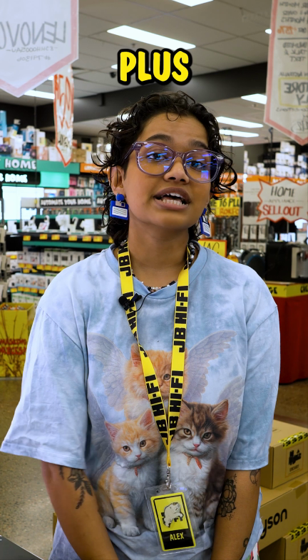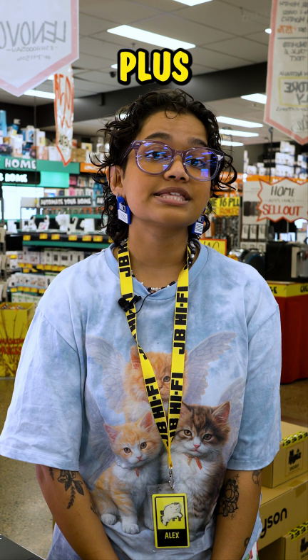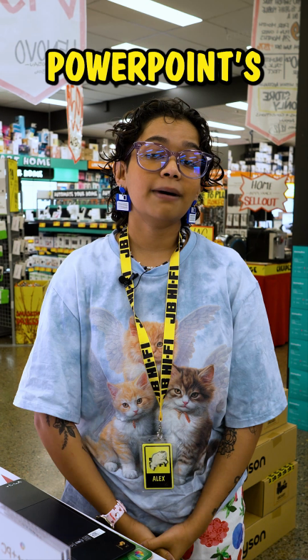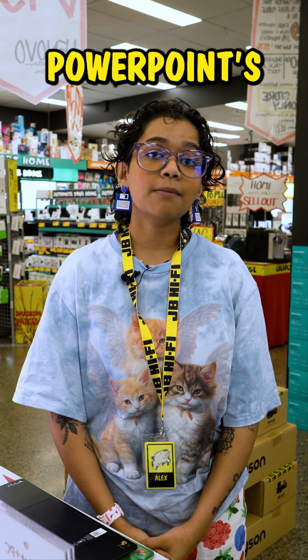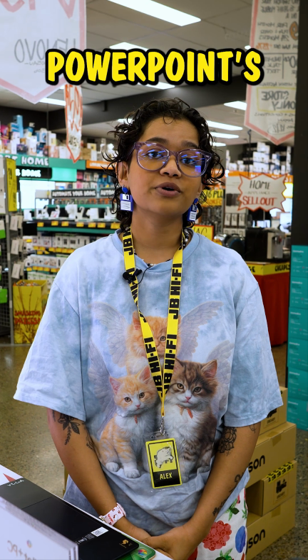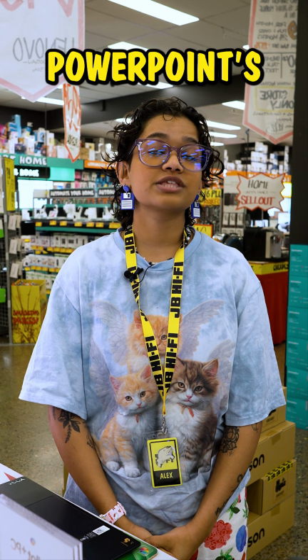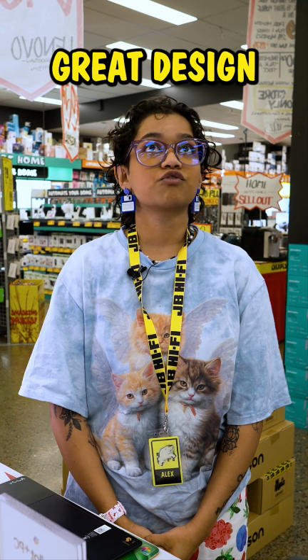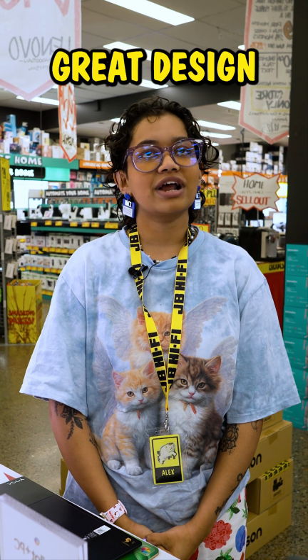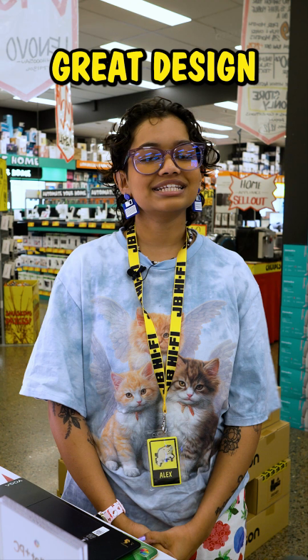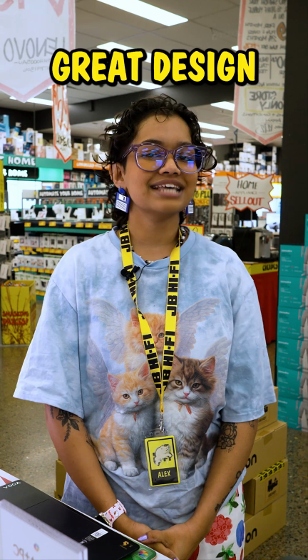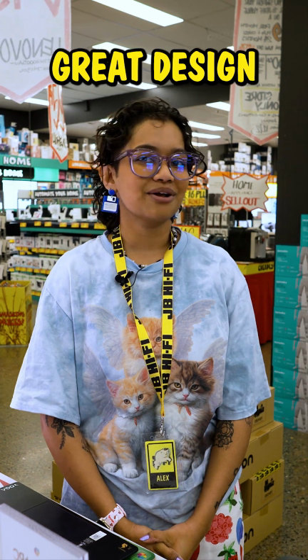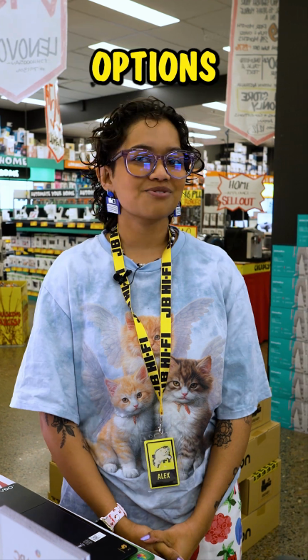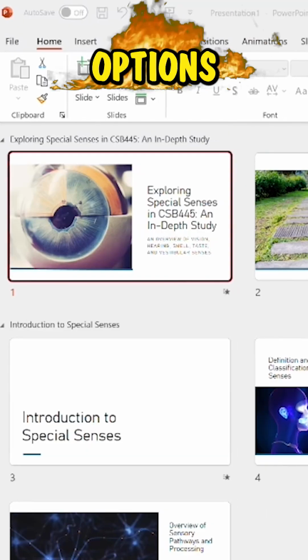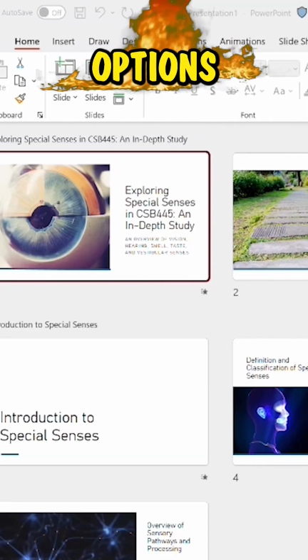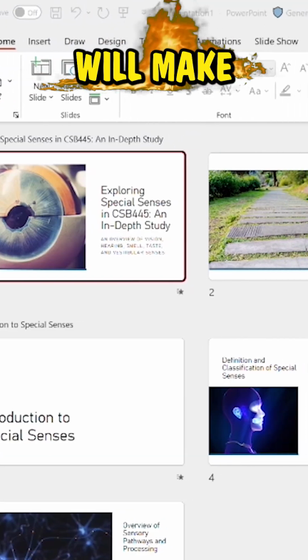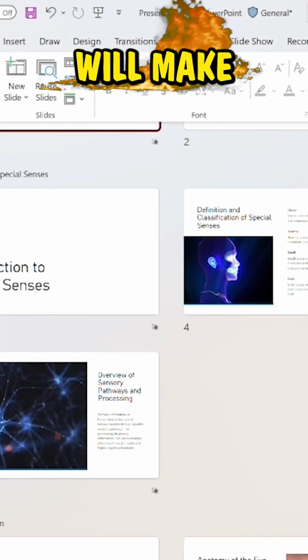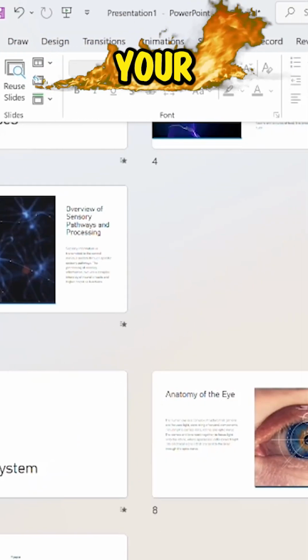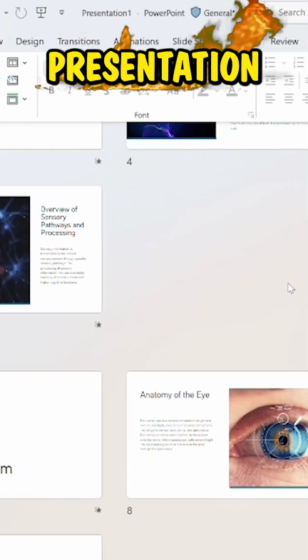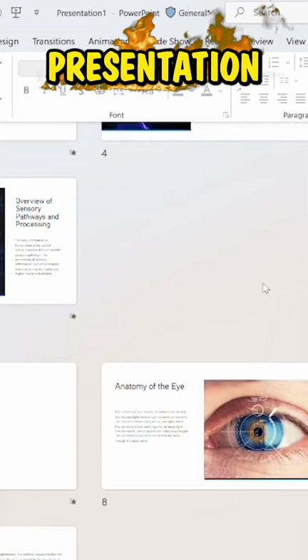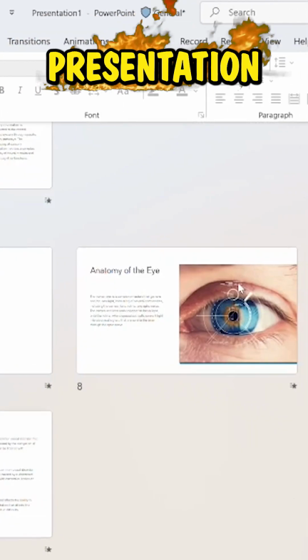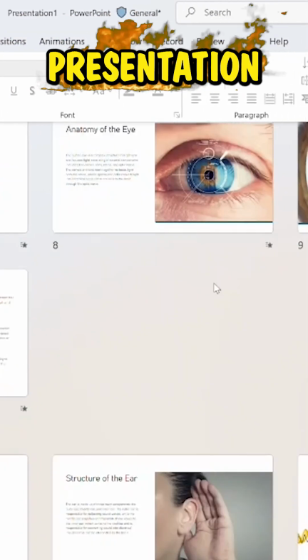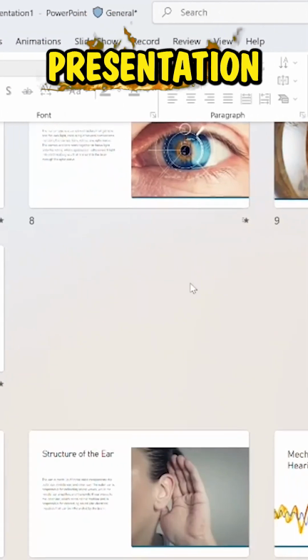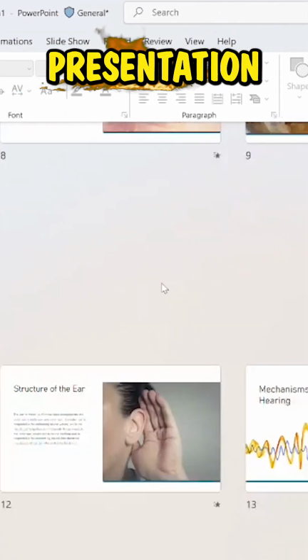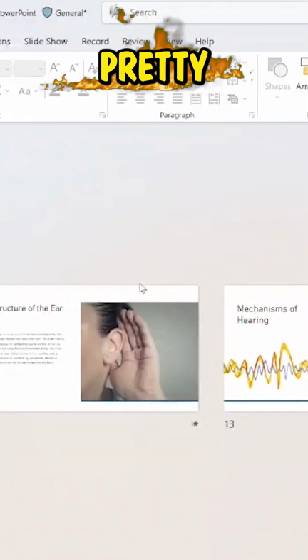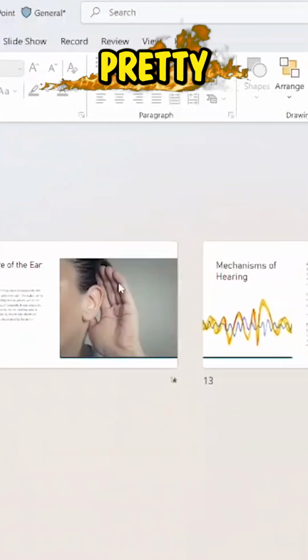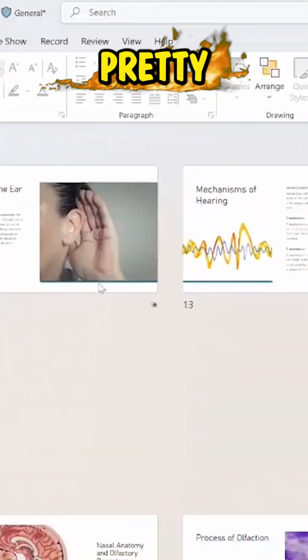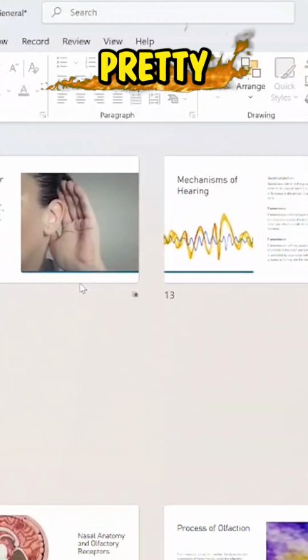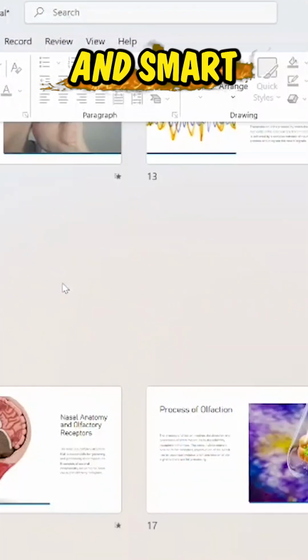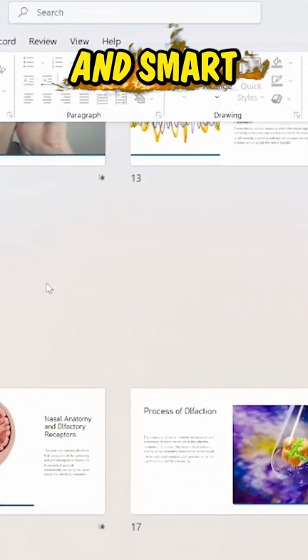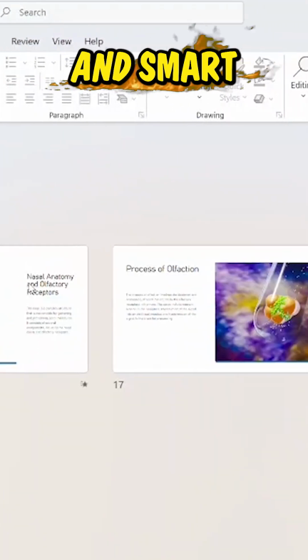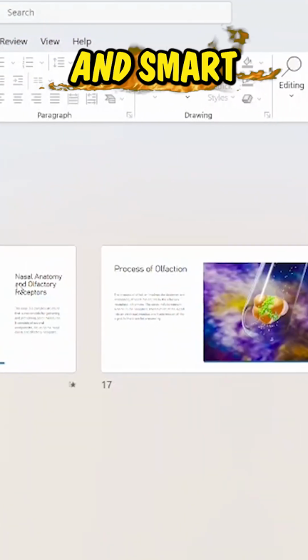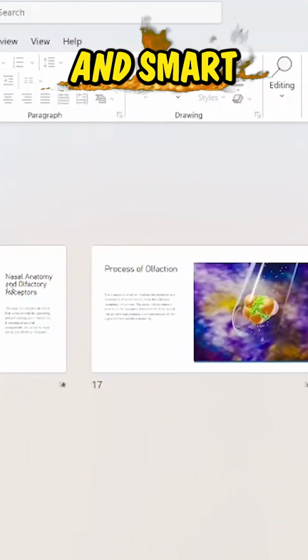Plus, PowerPoint's great design options will make your presentation pretty and smart.